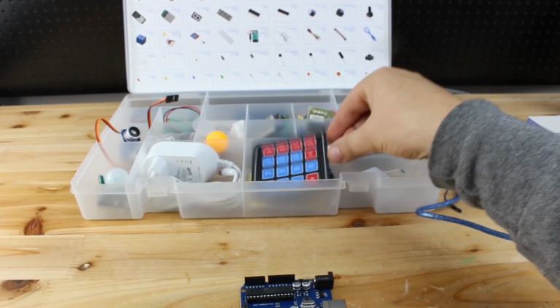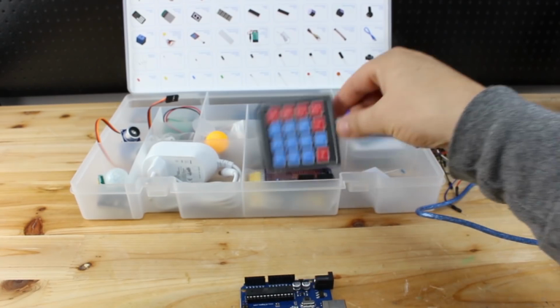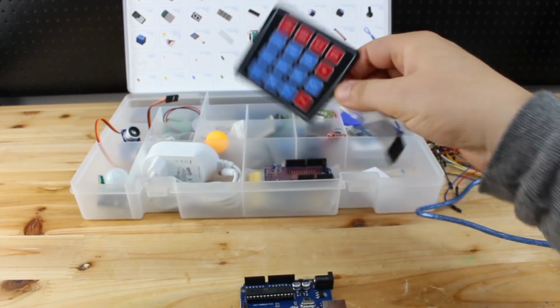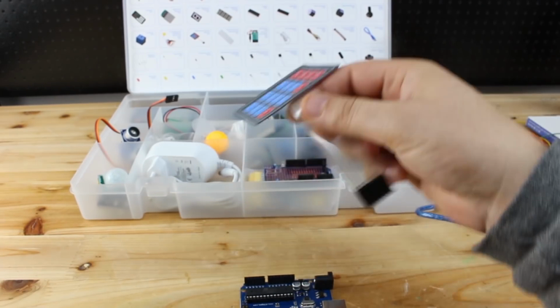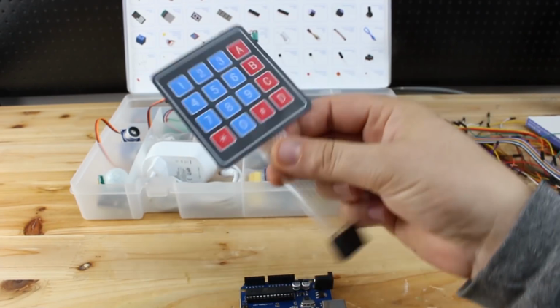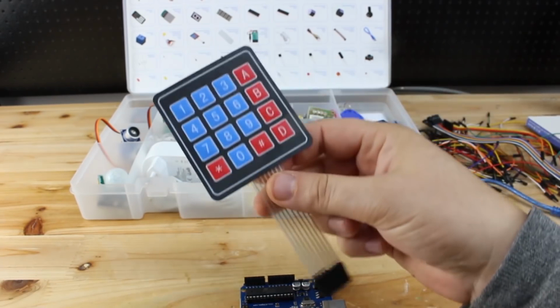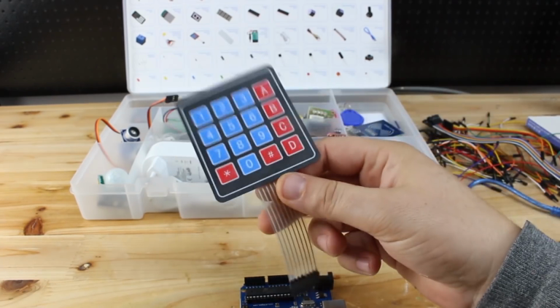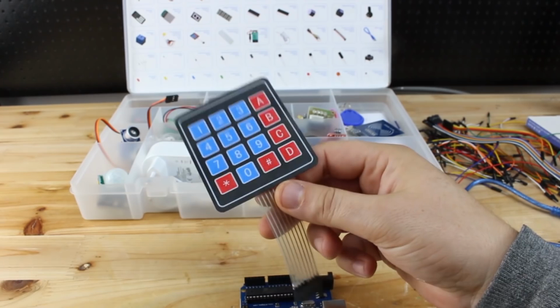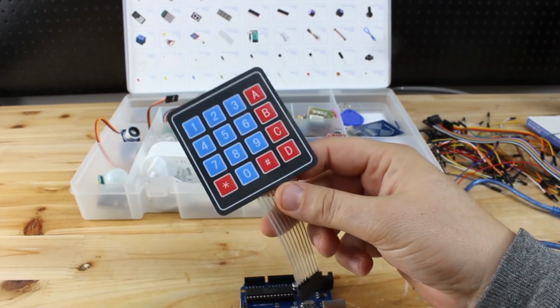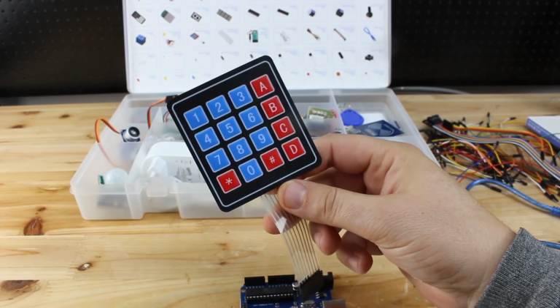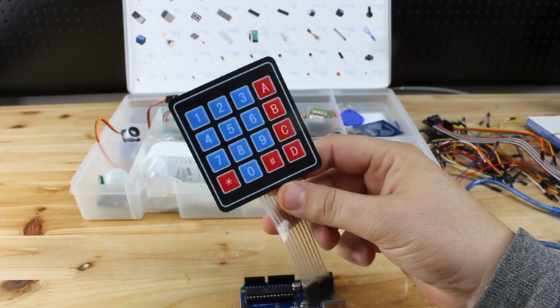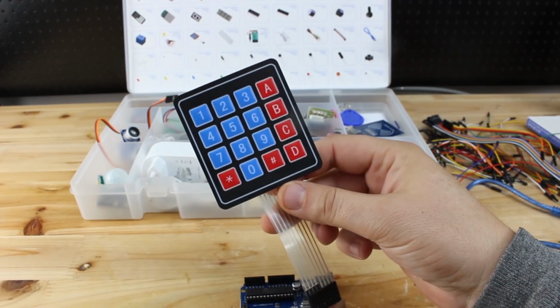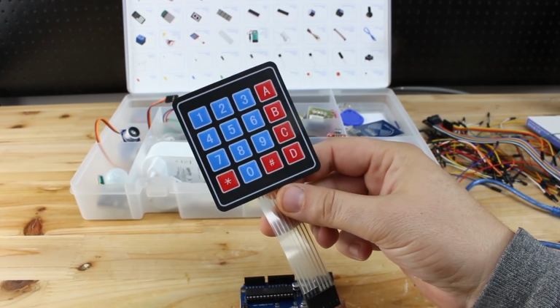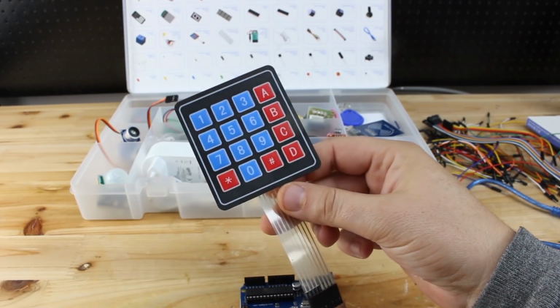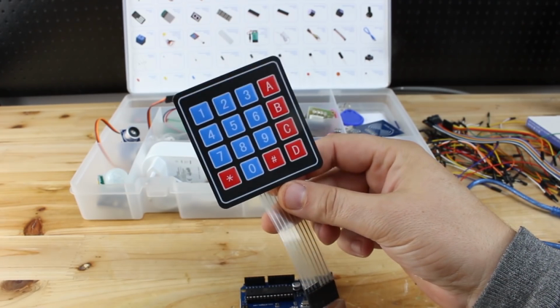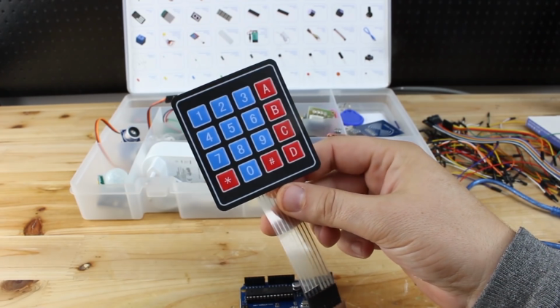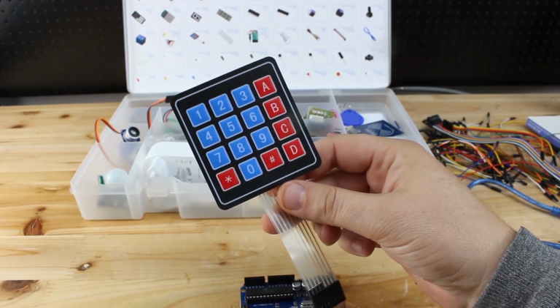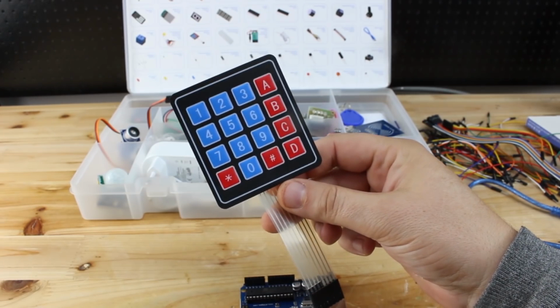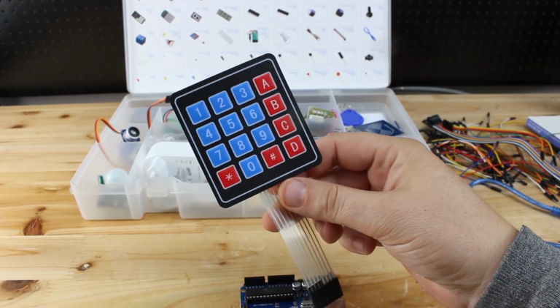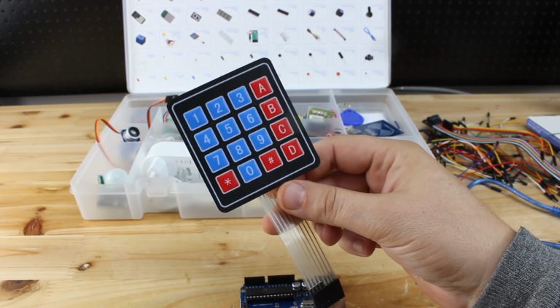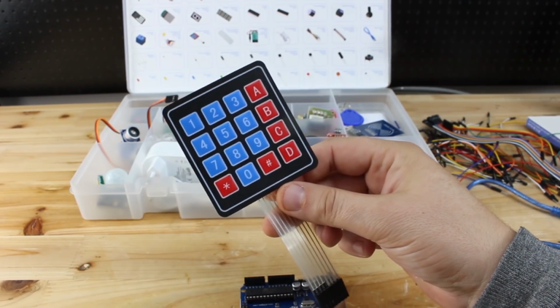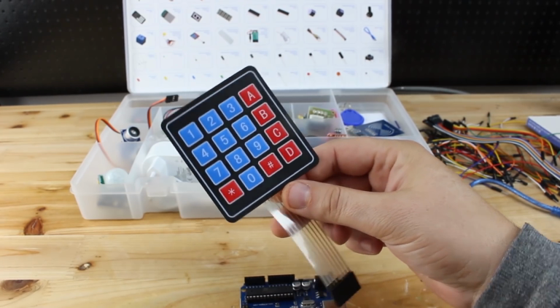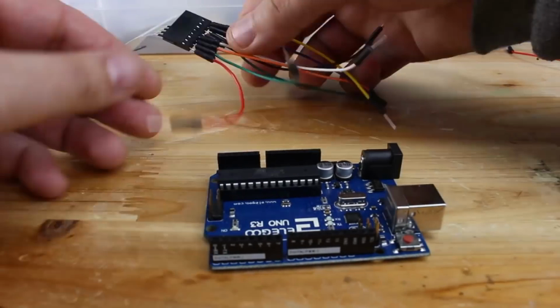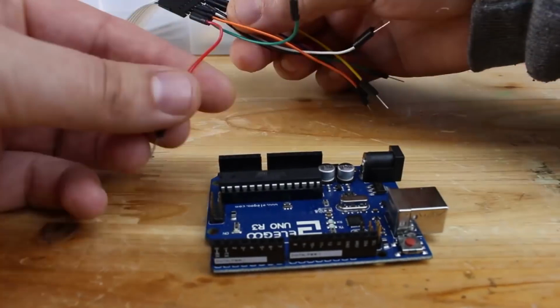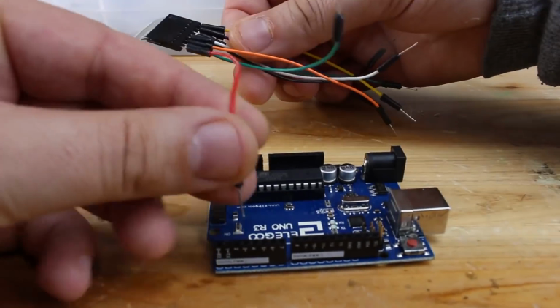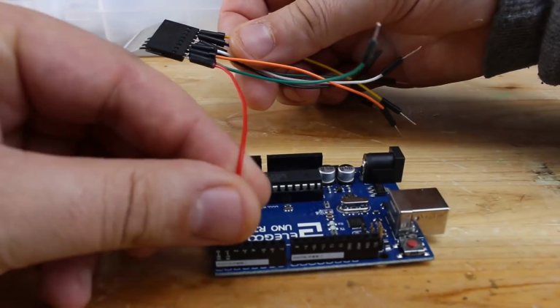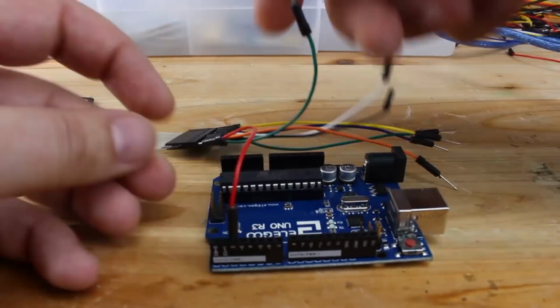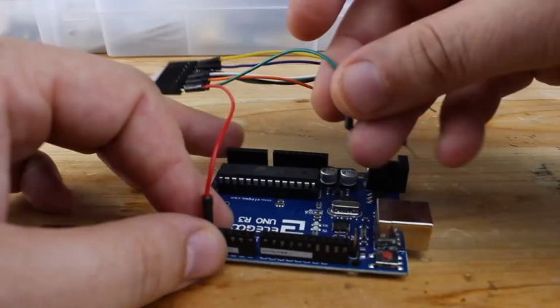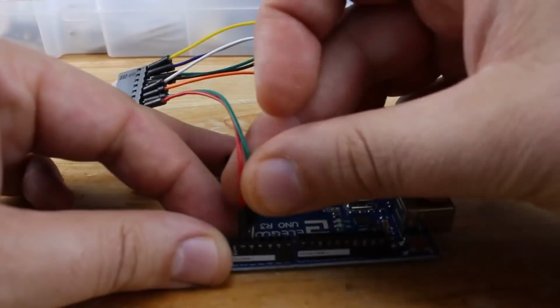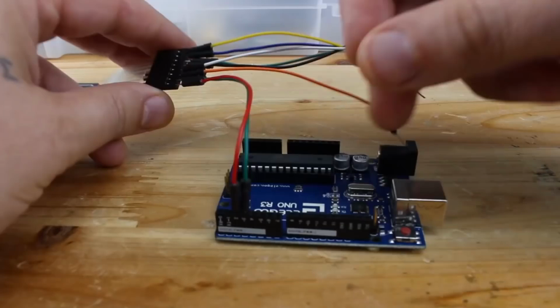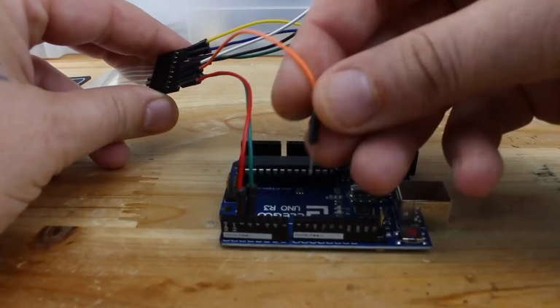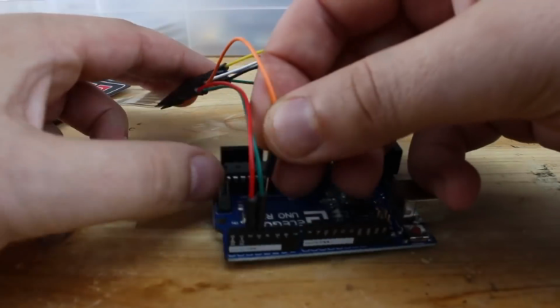Building a keypad door lock system with a custom password, which can be changed in the code.